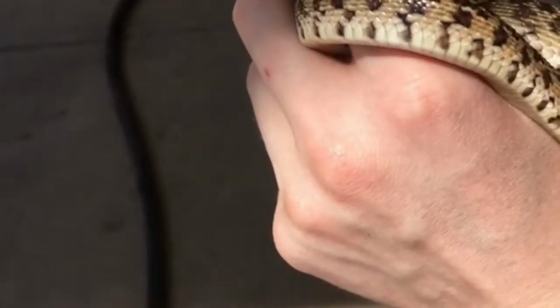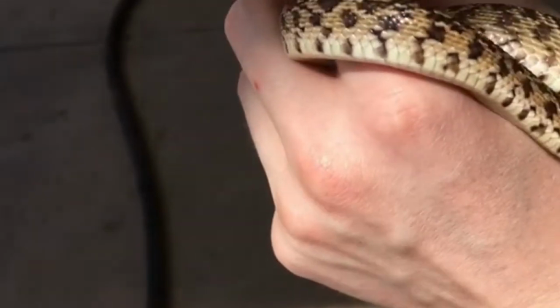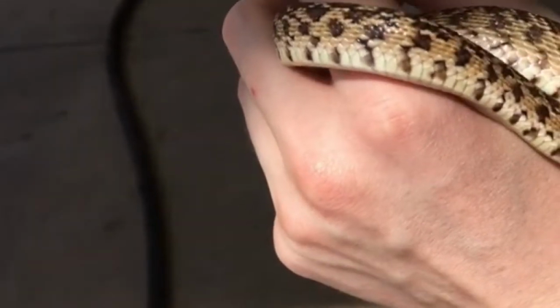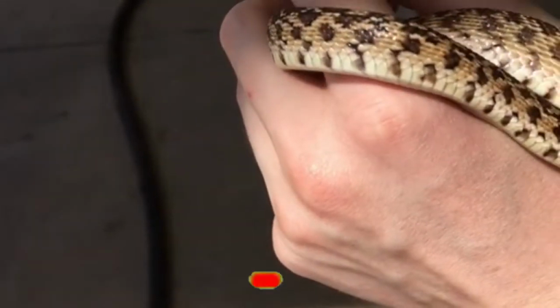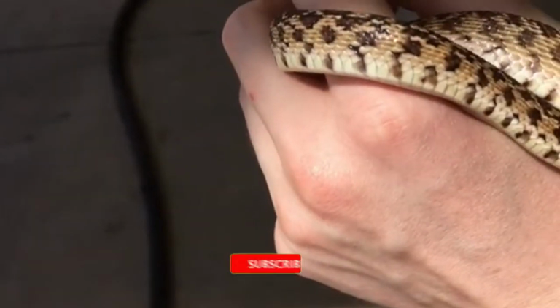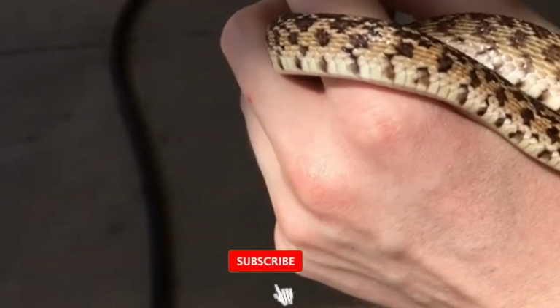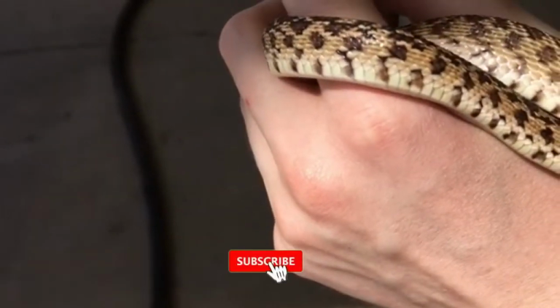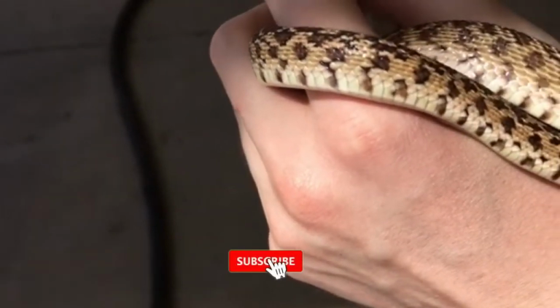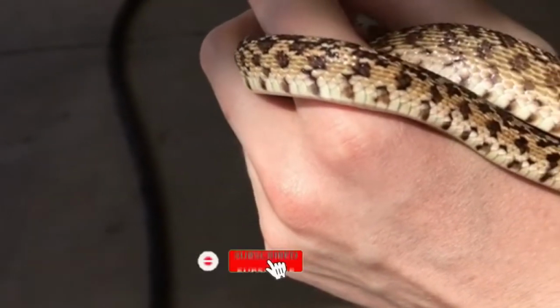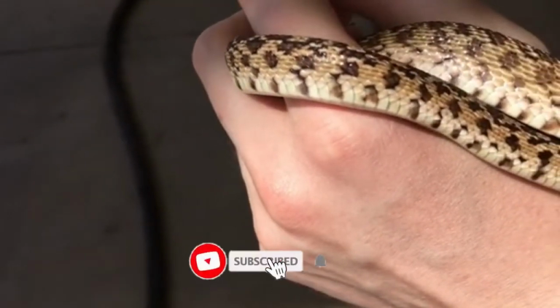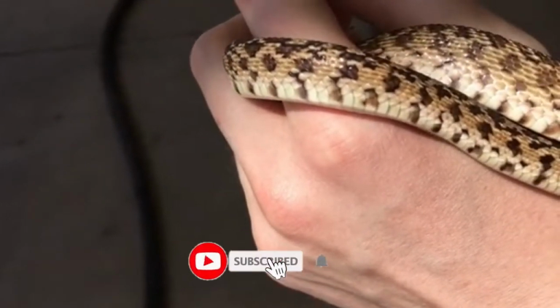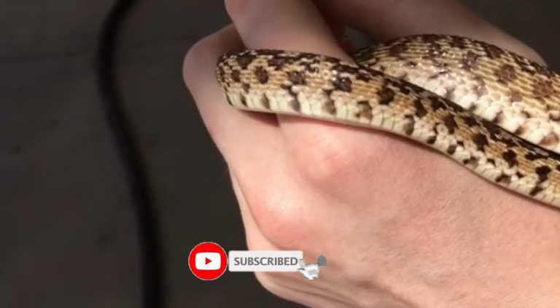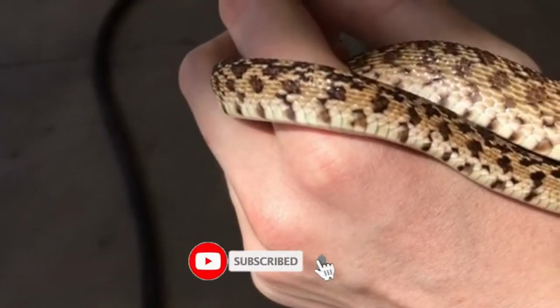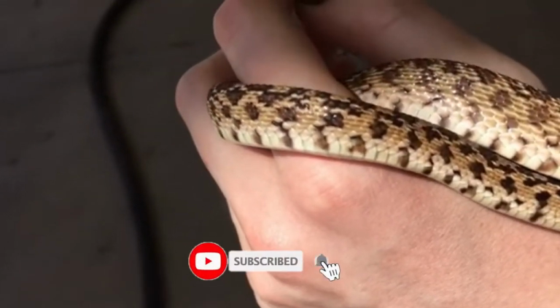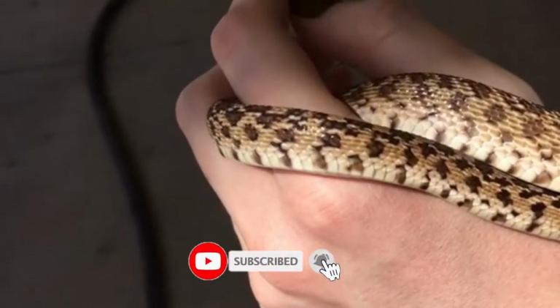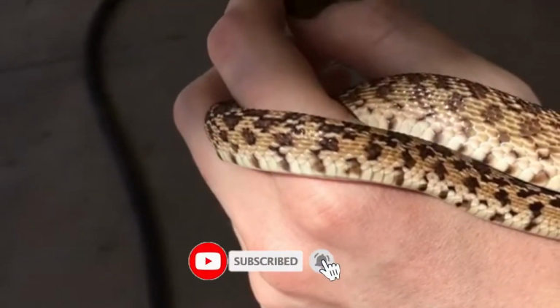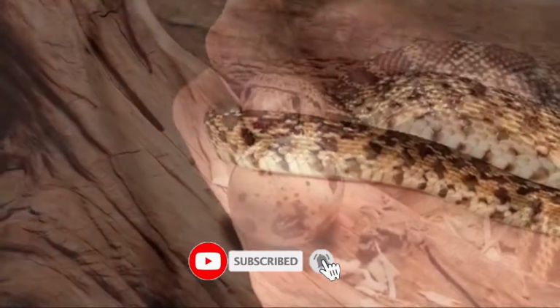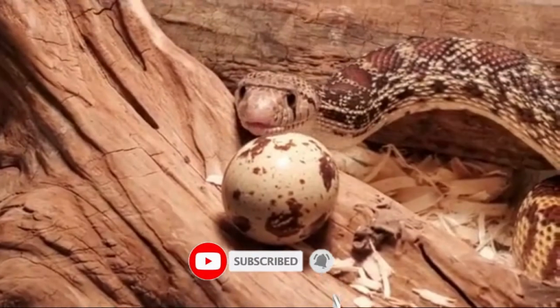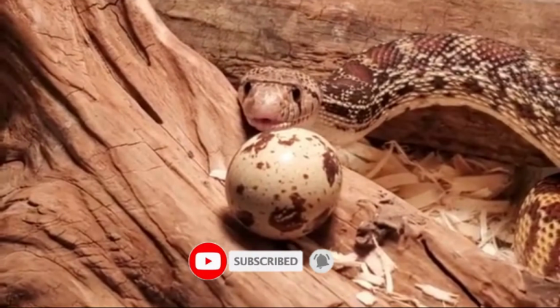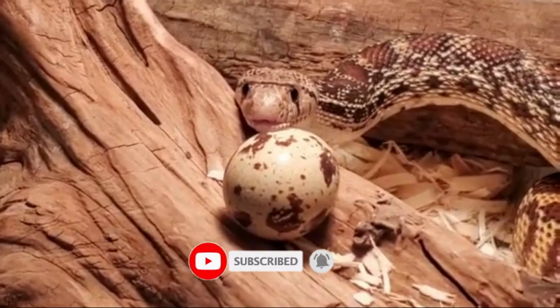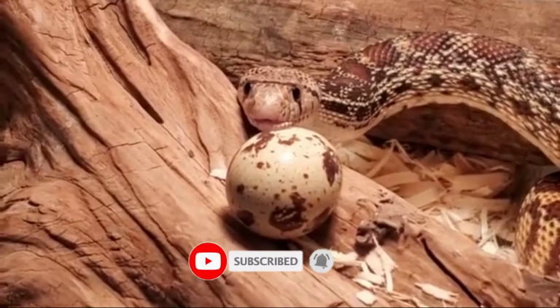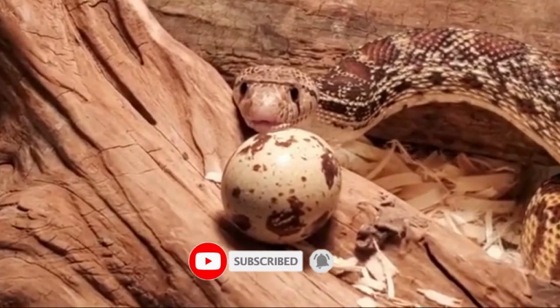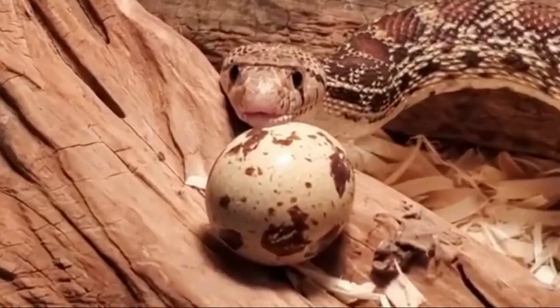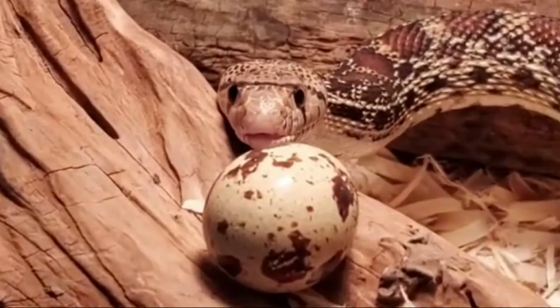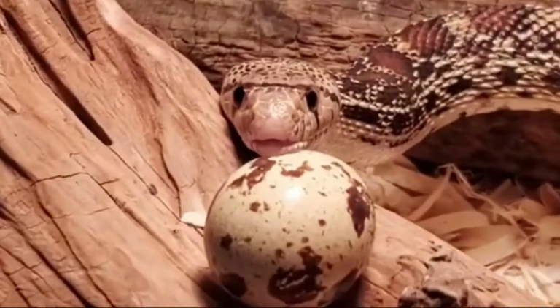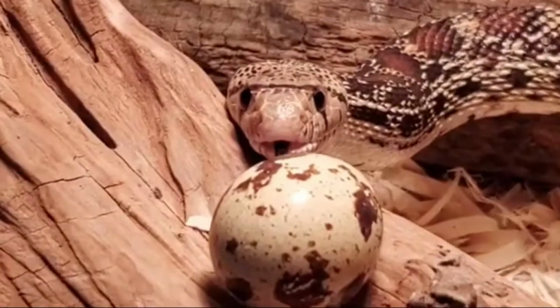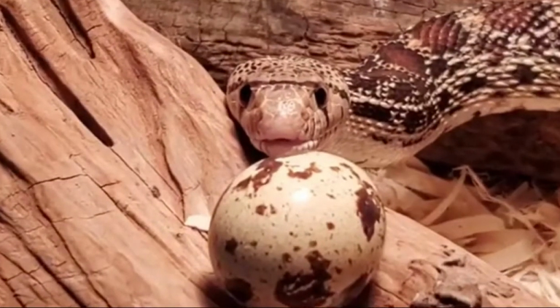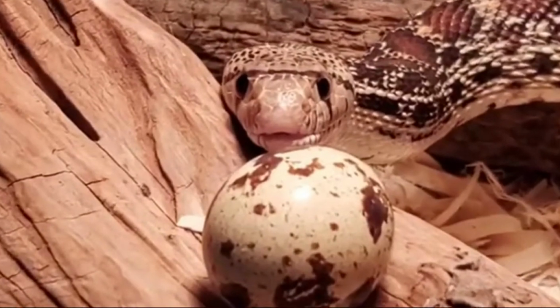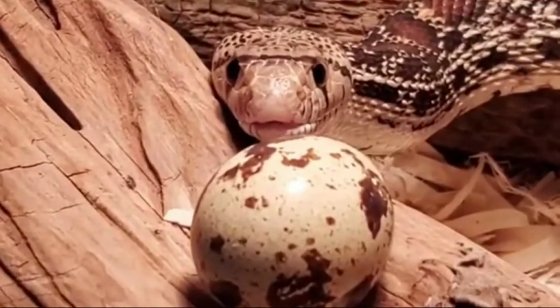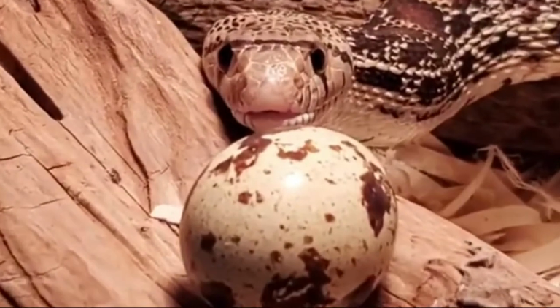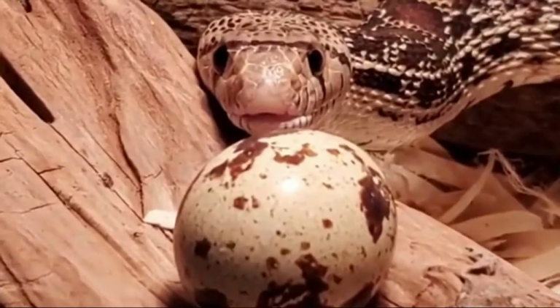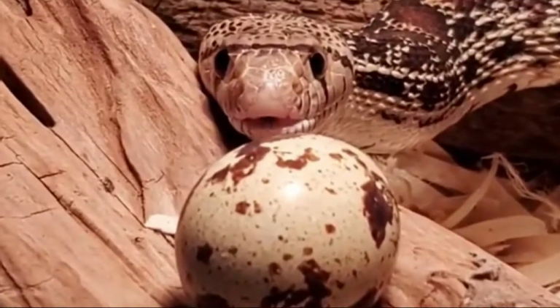Availability: The Sonoran Gopher Snake, as well as regular Gopher Snakes, are very common and readily available.